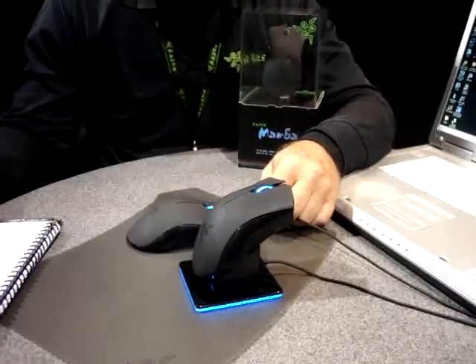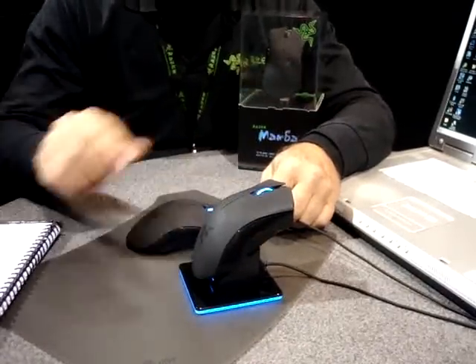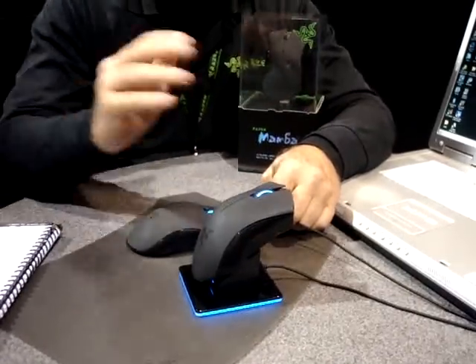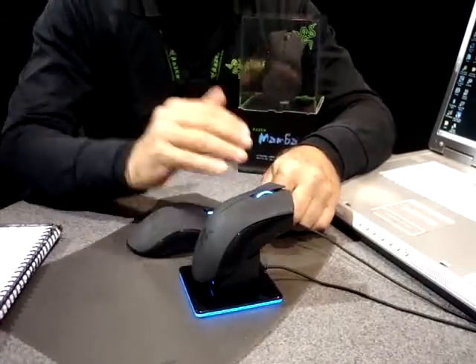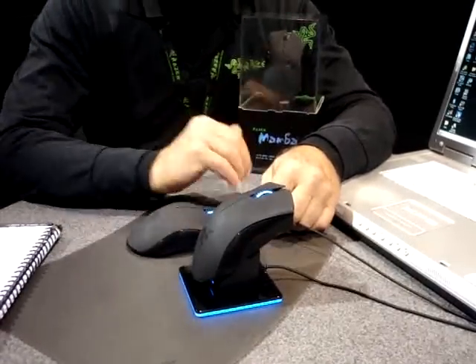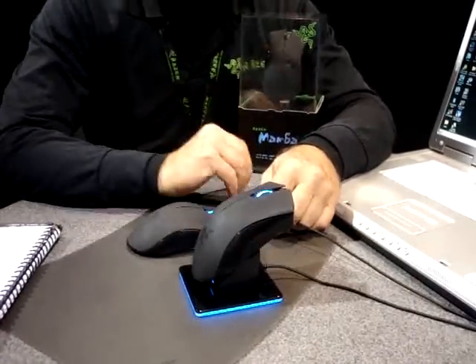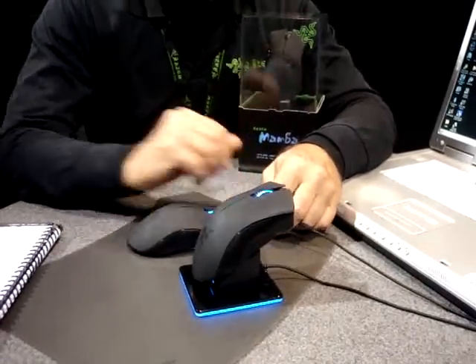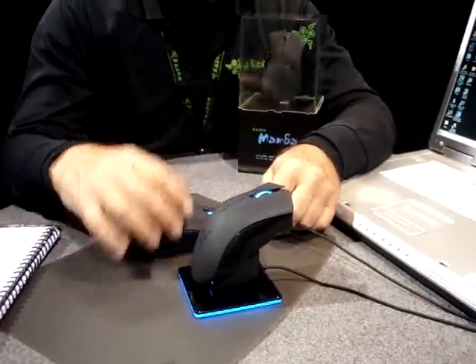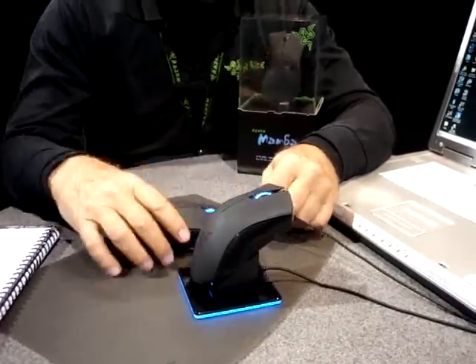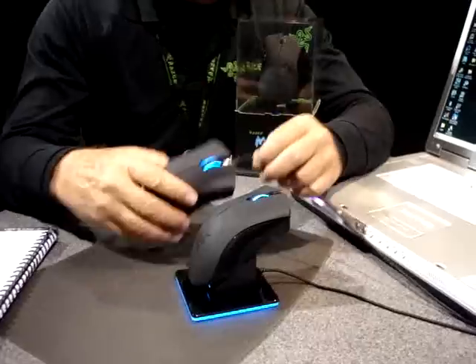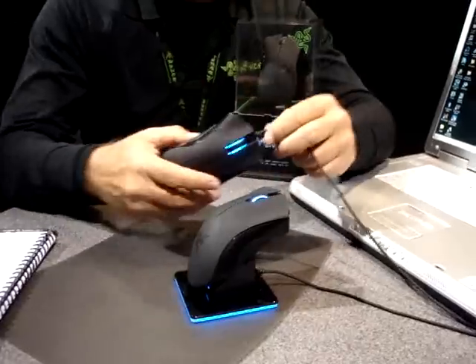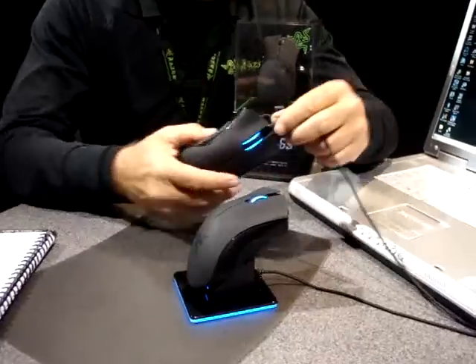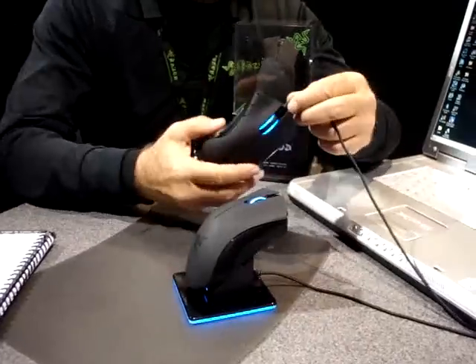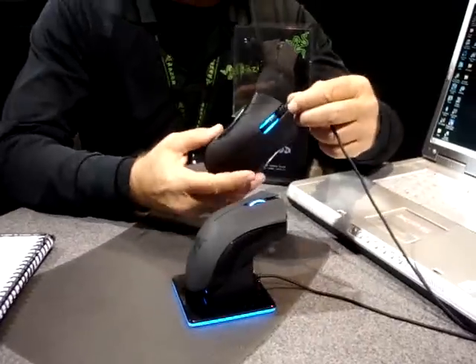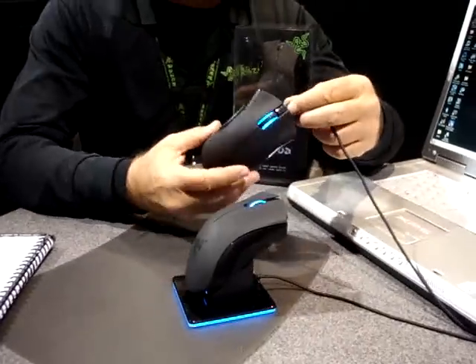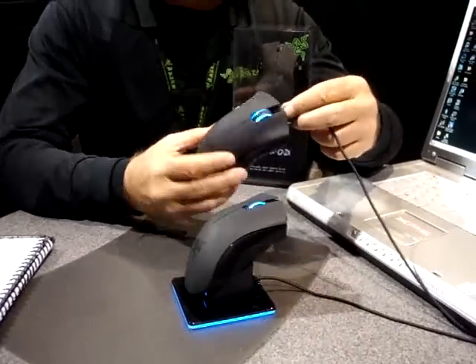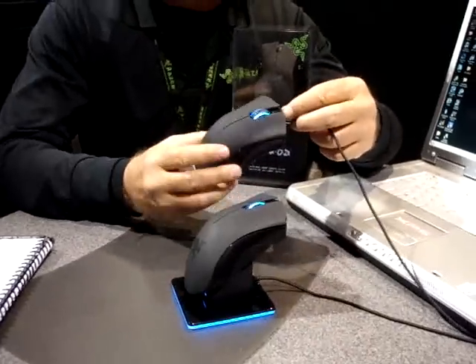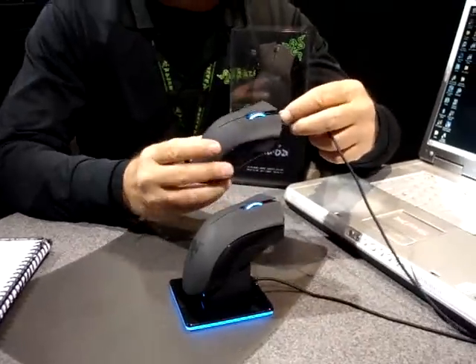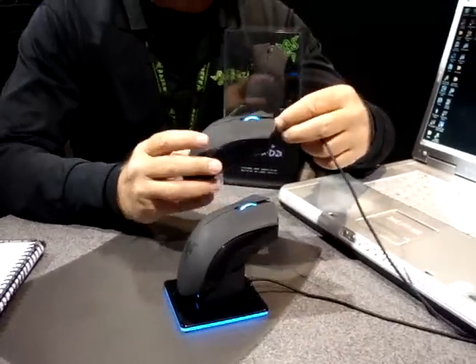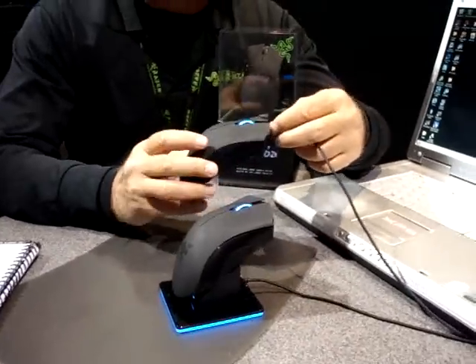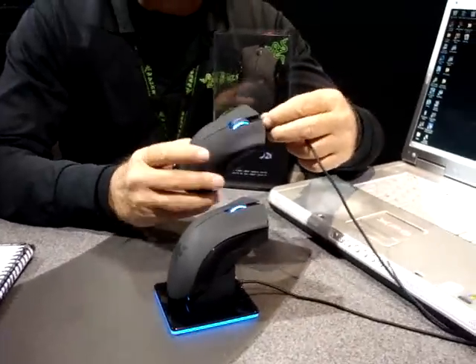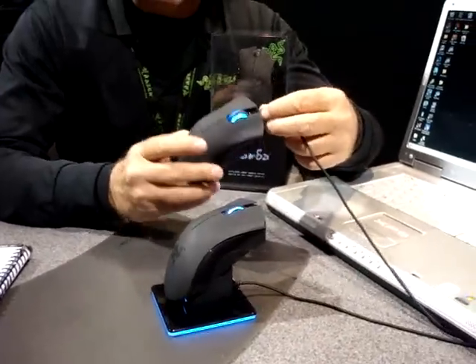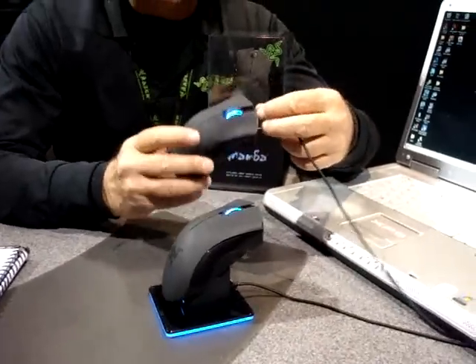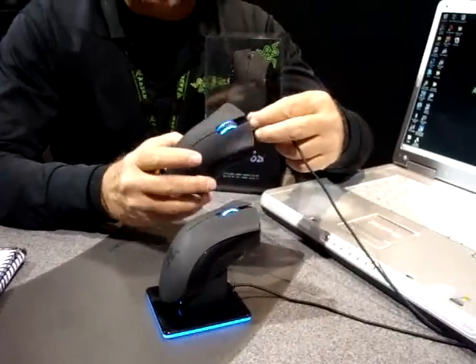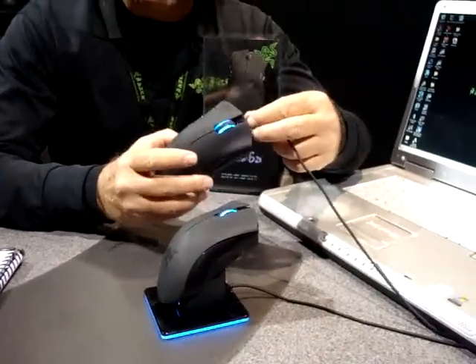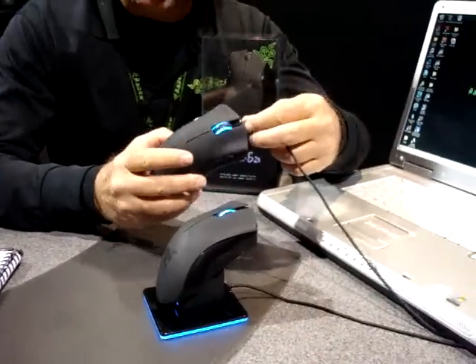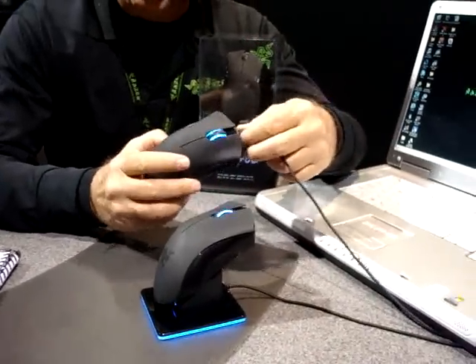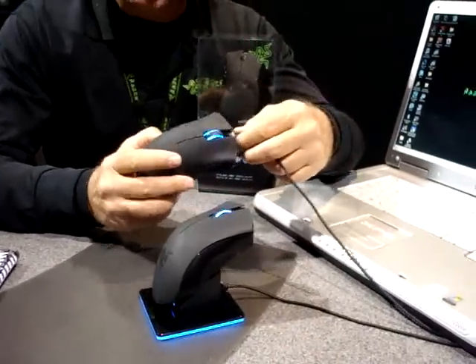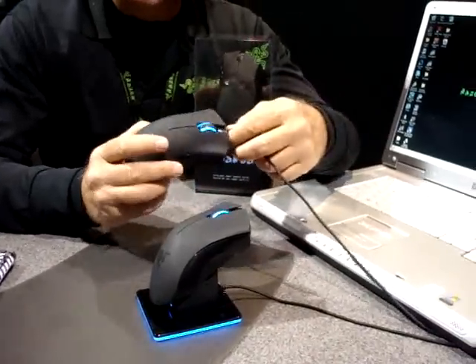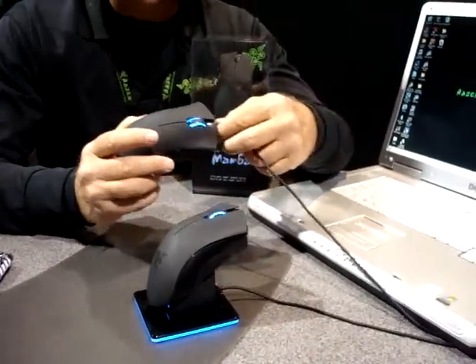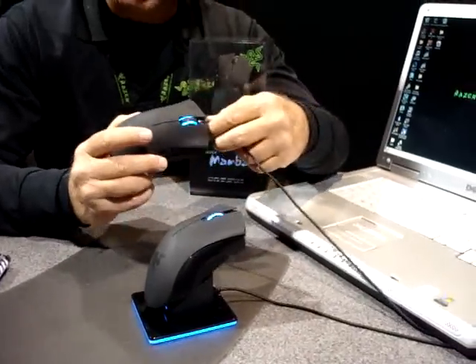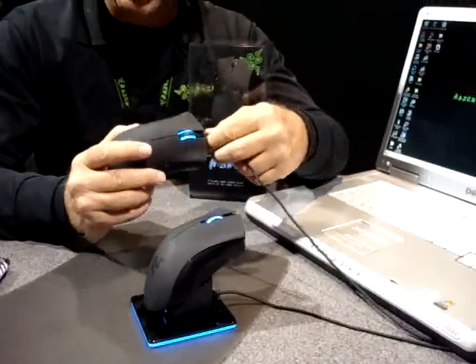All the buttons are completely remappable and programmable. There's nine buttons on this baby.